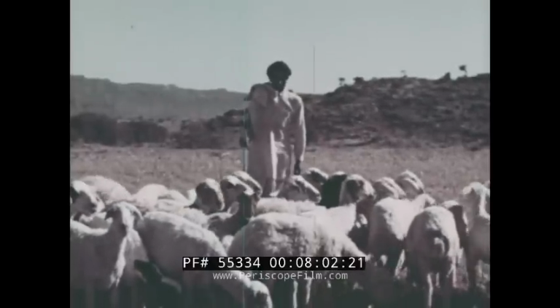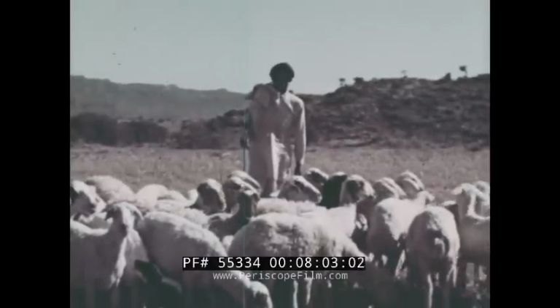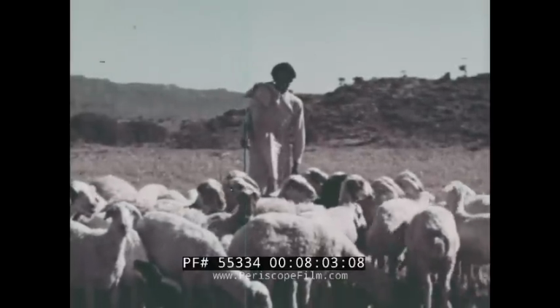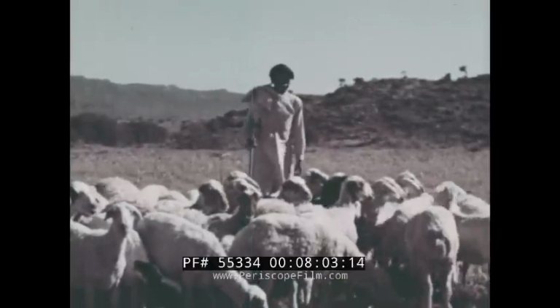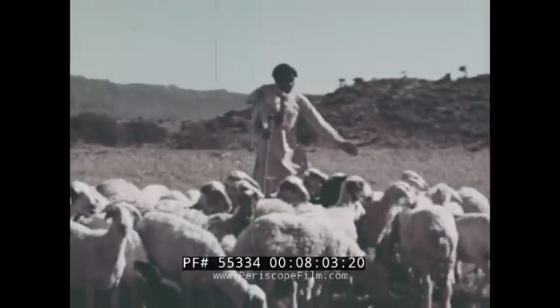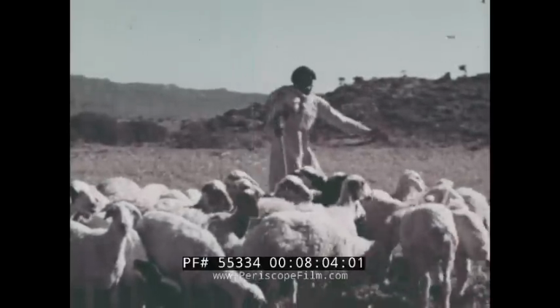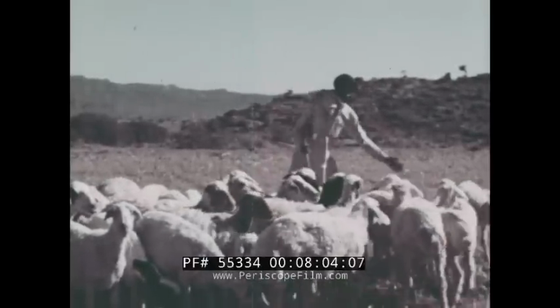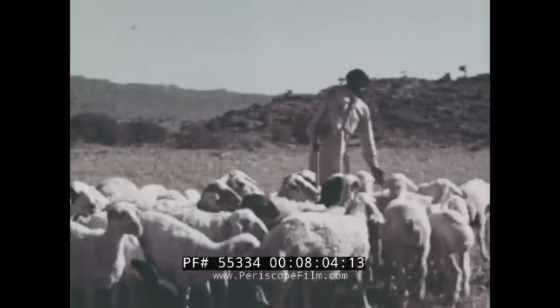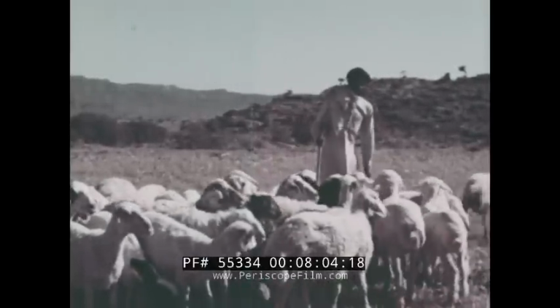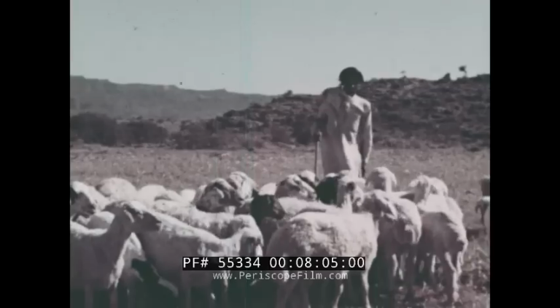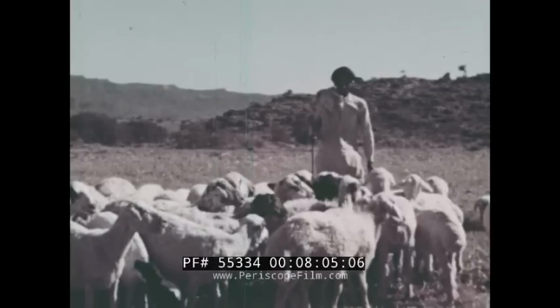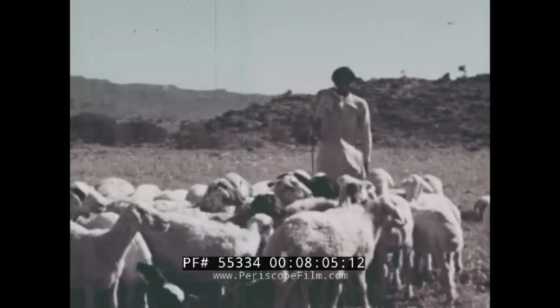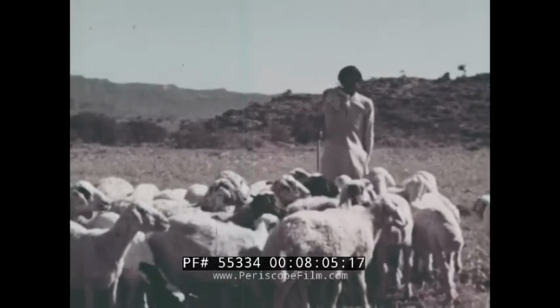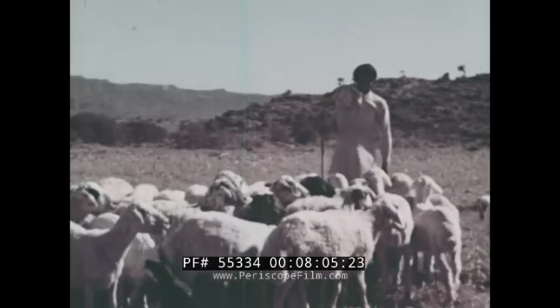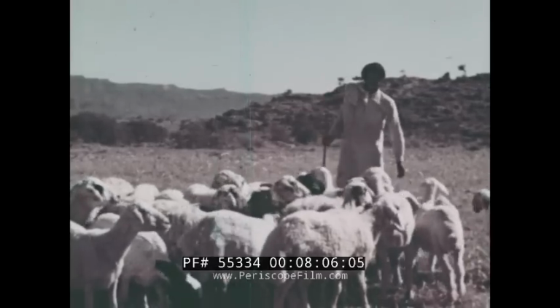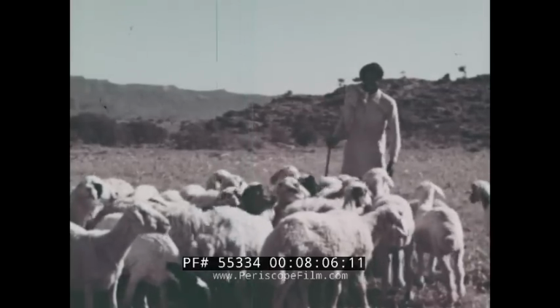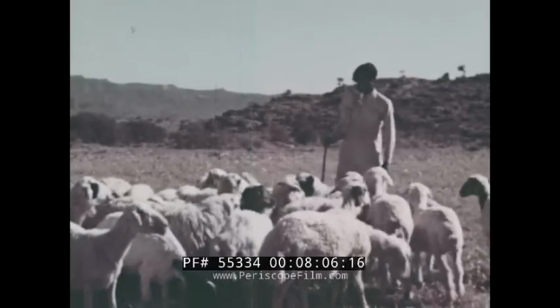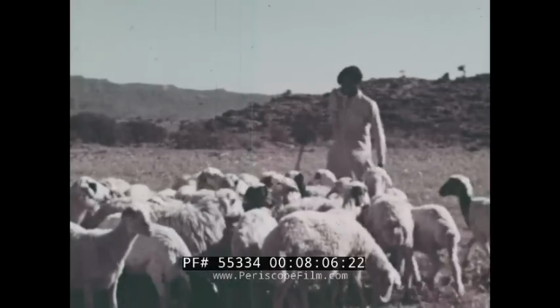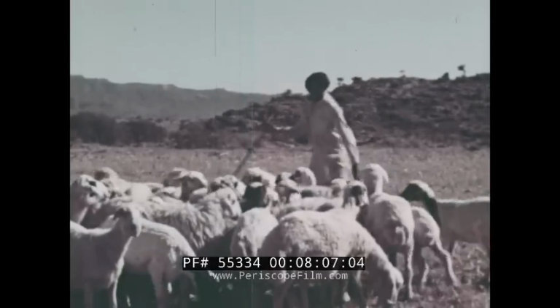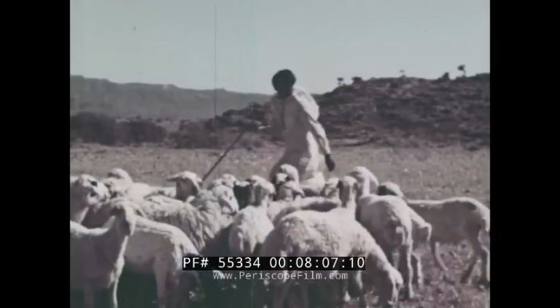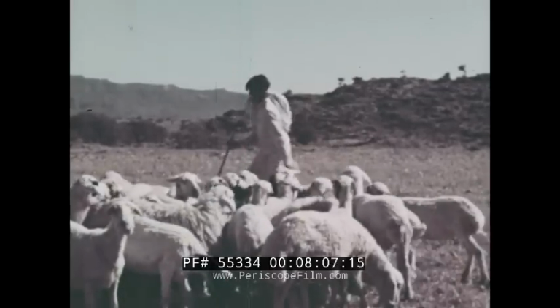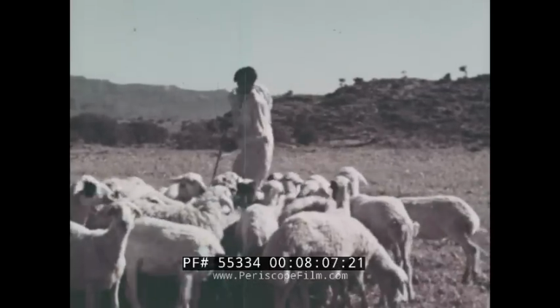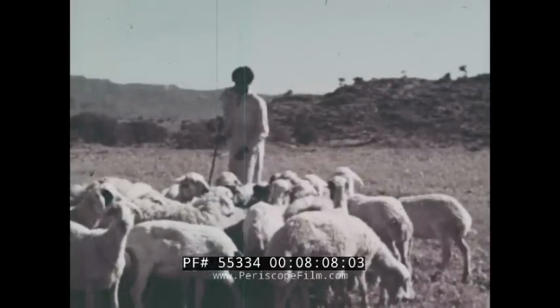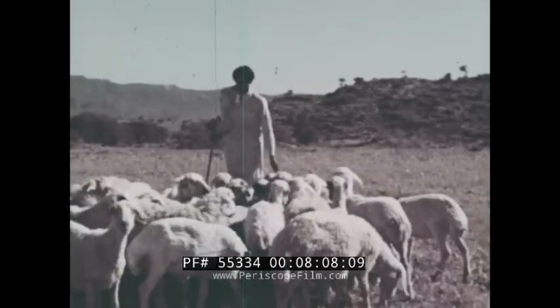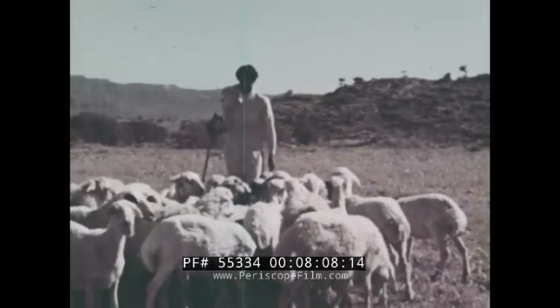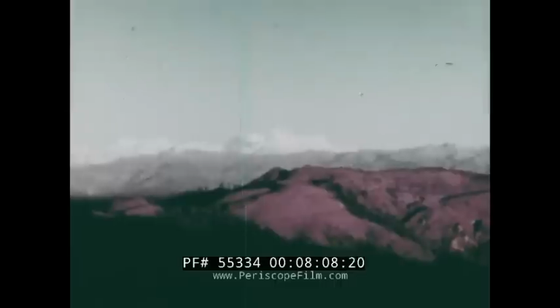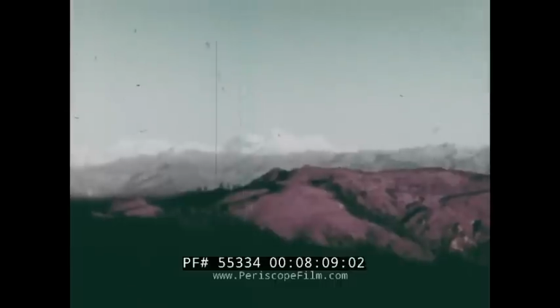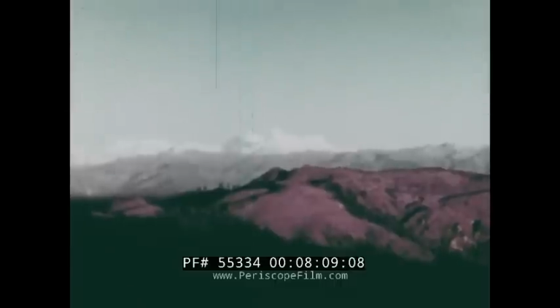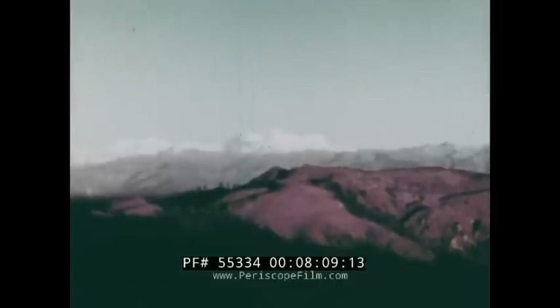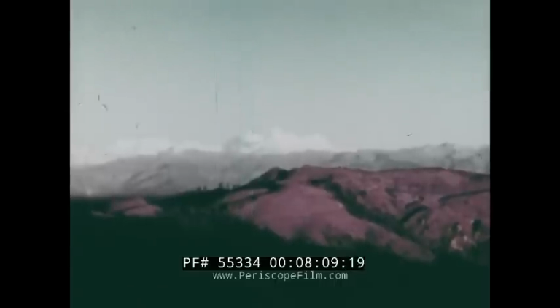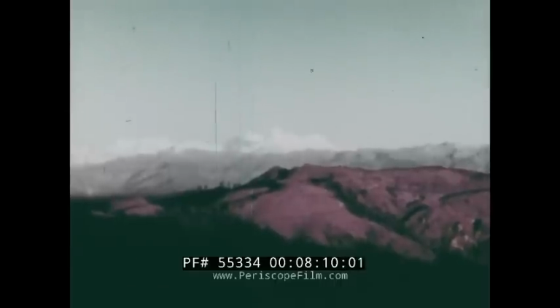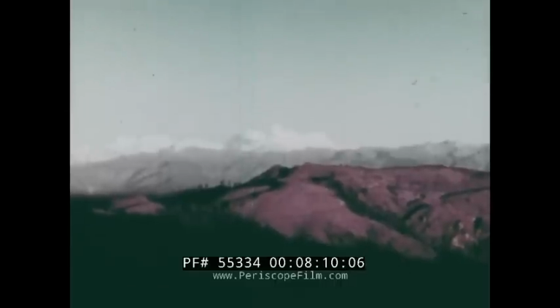Grazing is the main occupation of the Northern Highlands. The Northern Highlands are located in the foothills of the towering Himalaya Mountains.